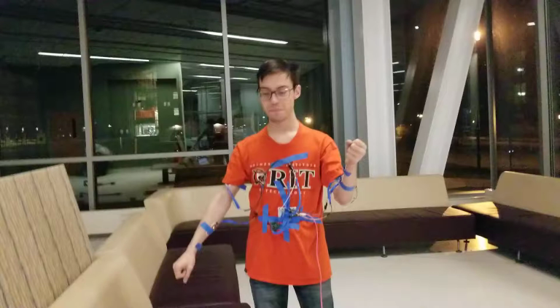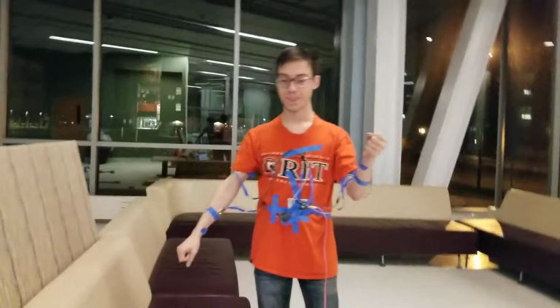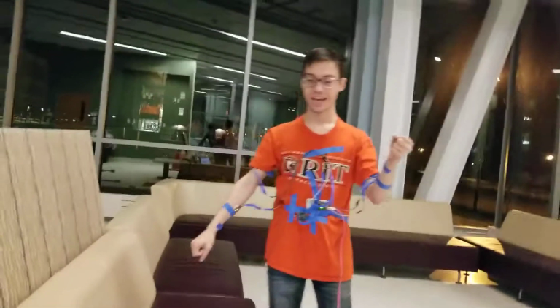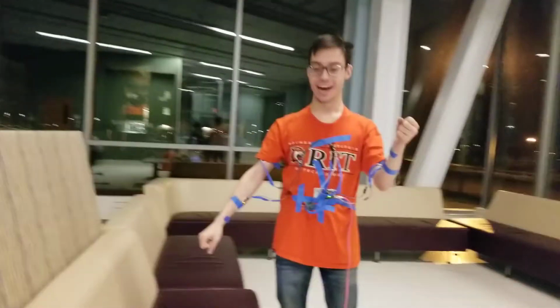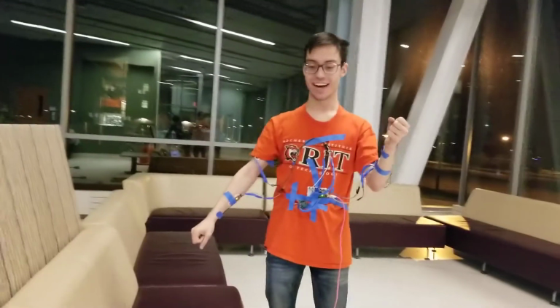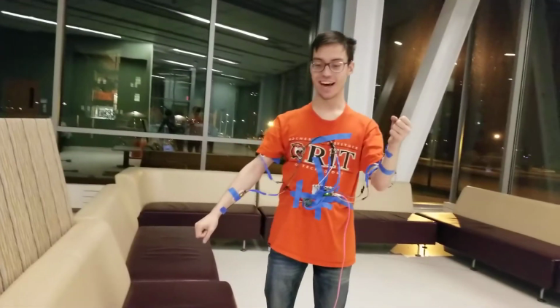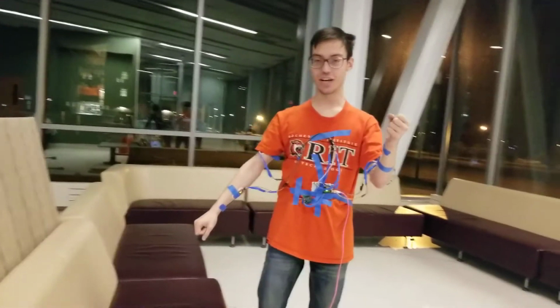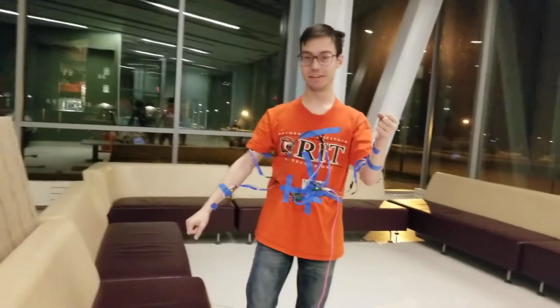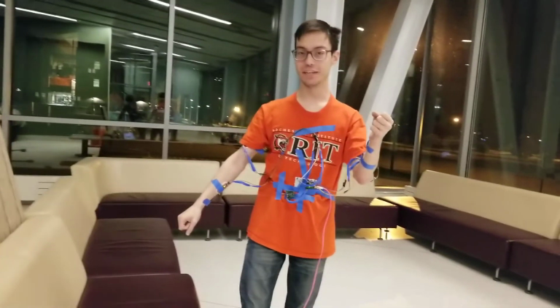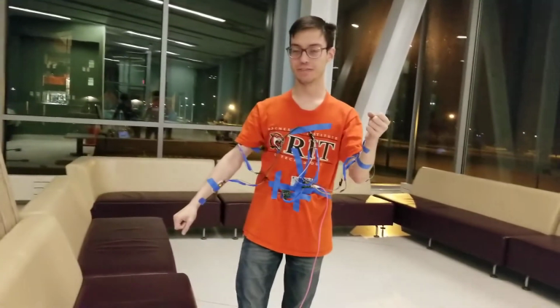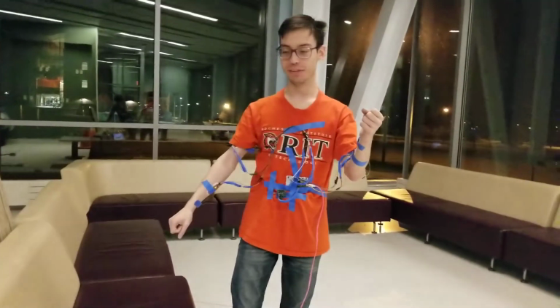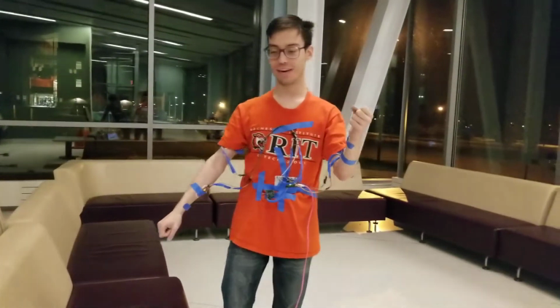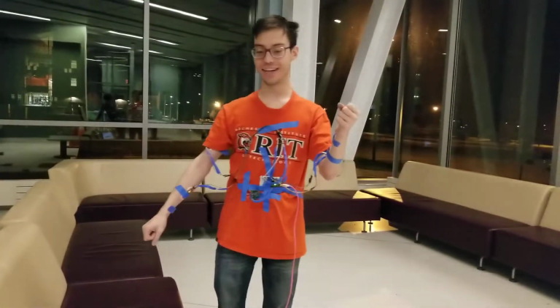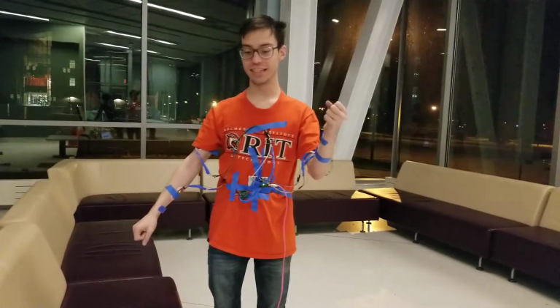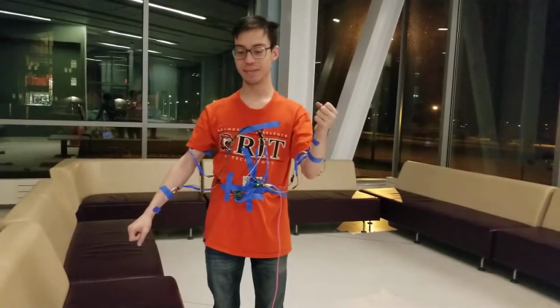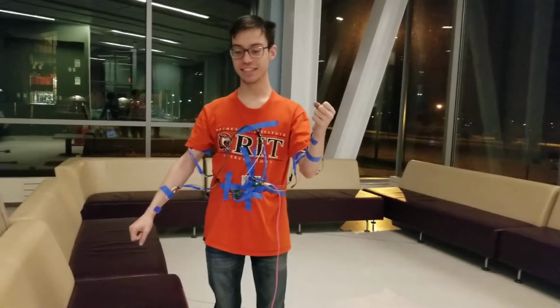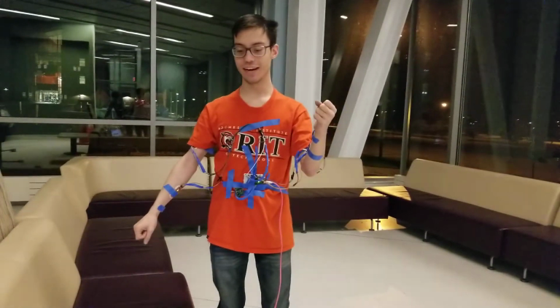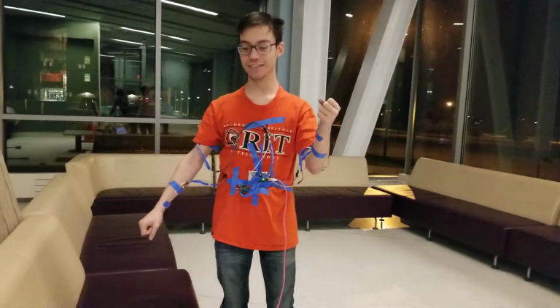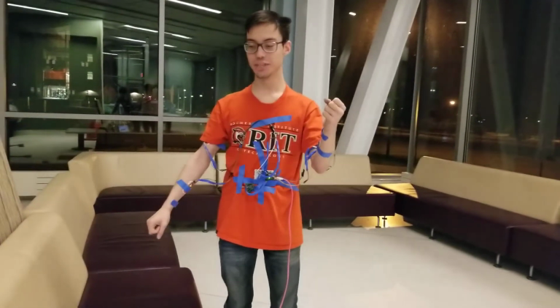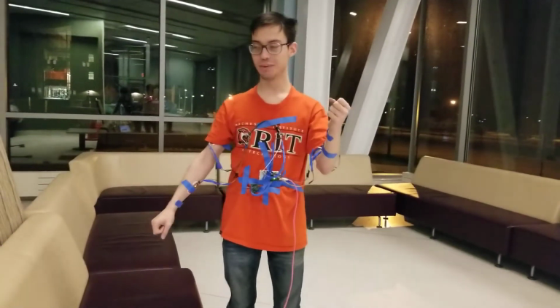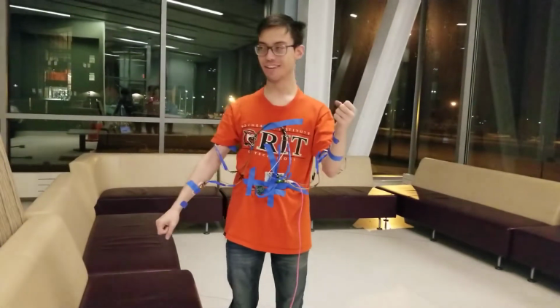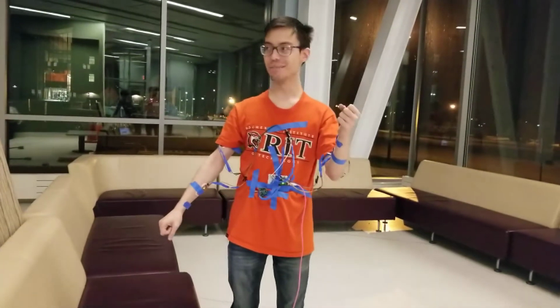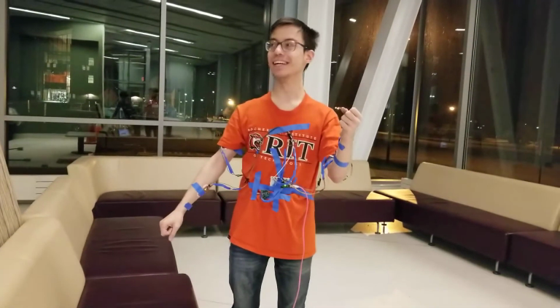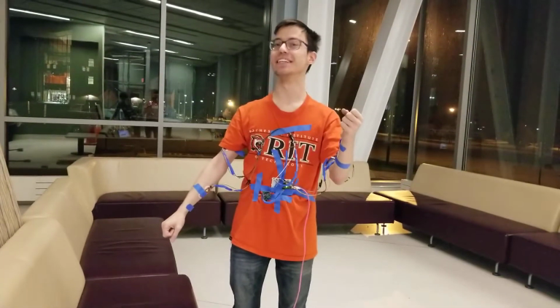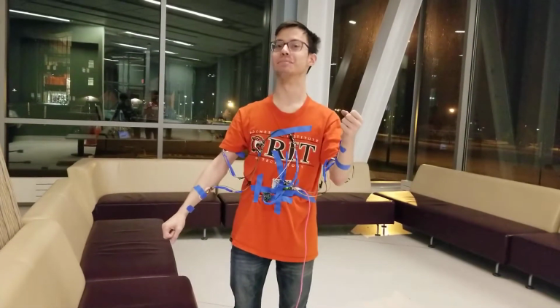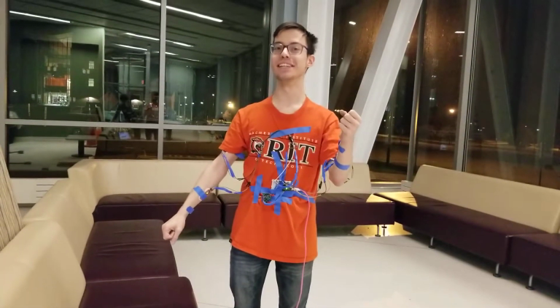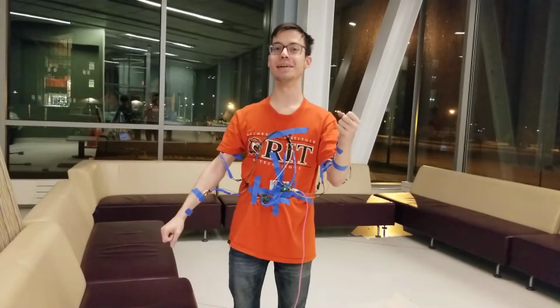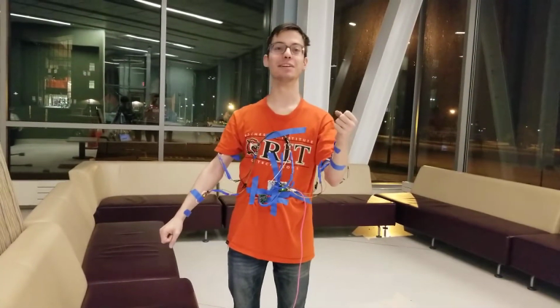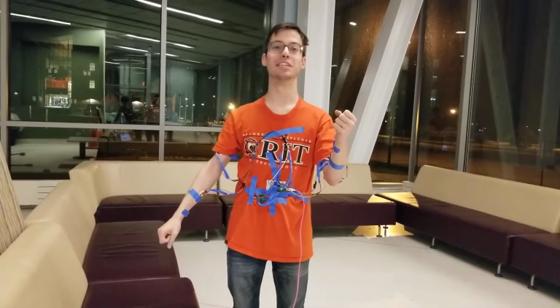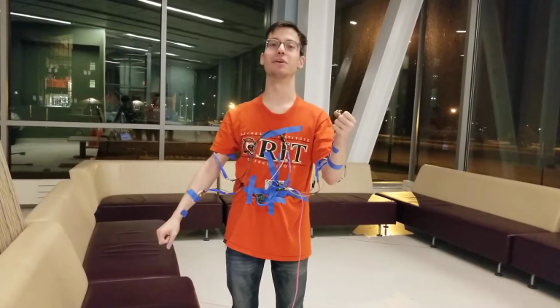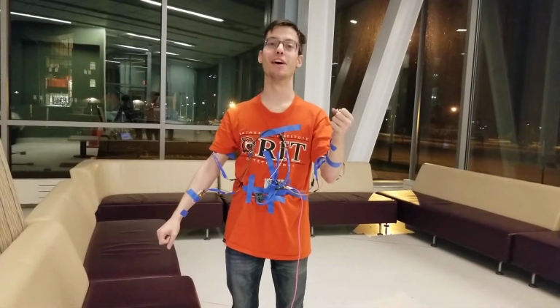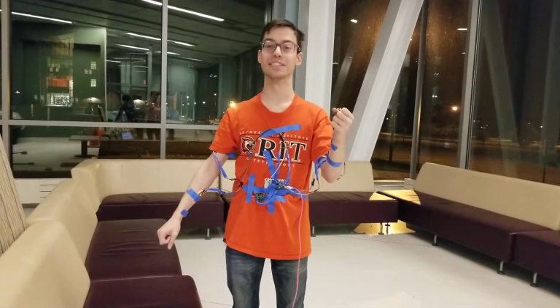Hi, I am Nico from the RIT BCI Research Program. It is midnight because we're awesome.